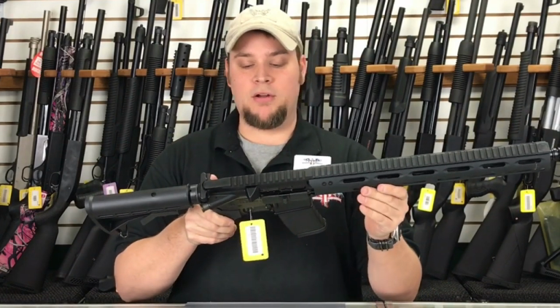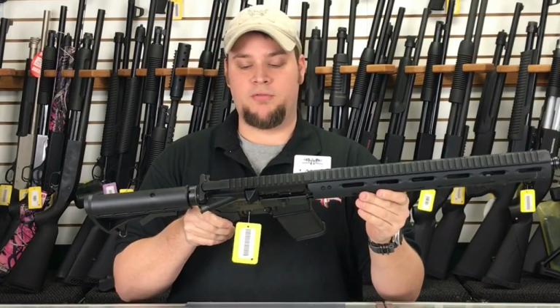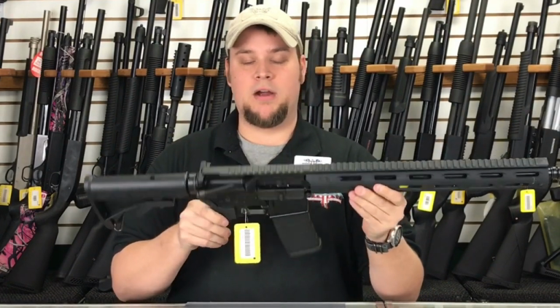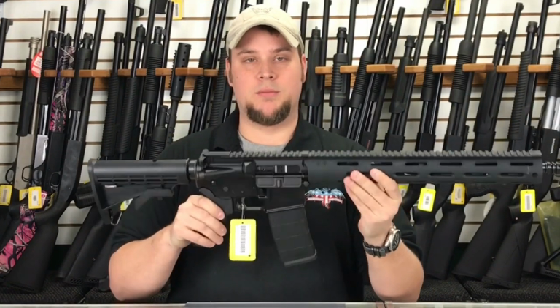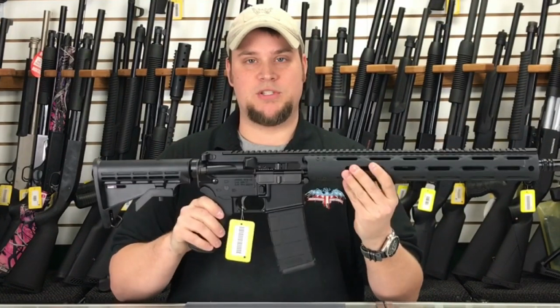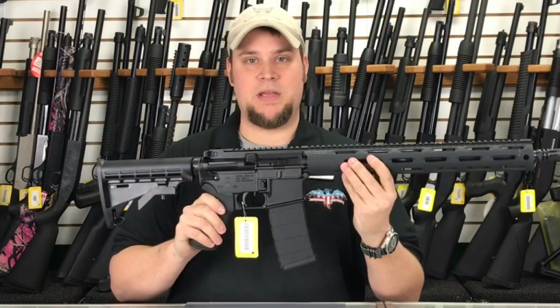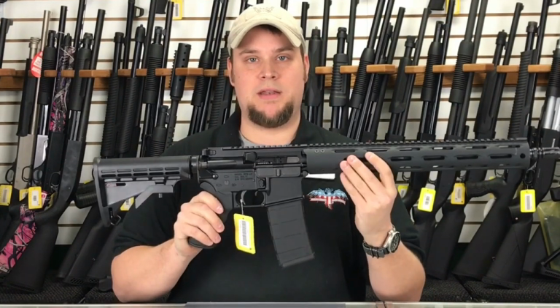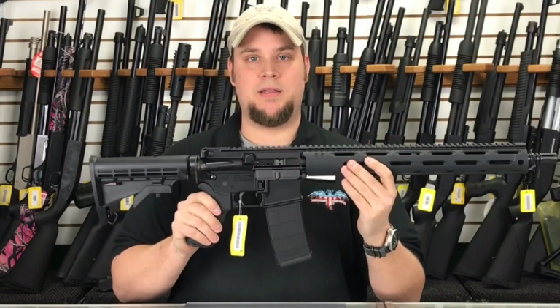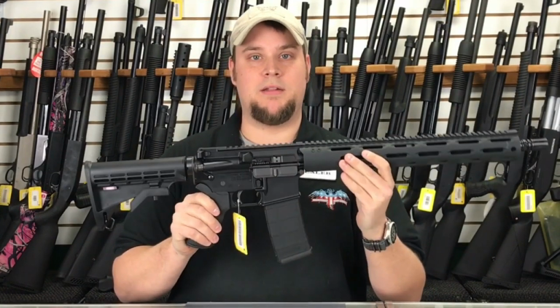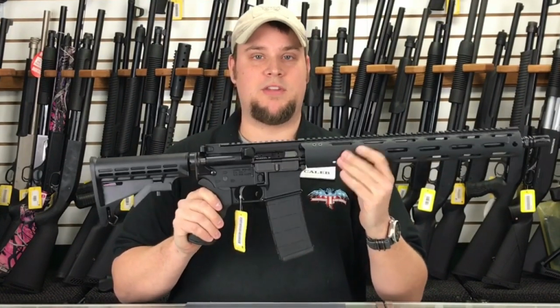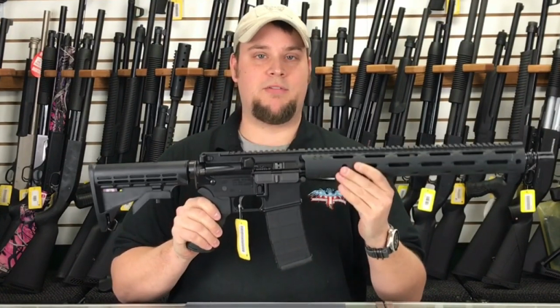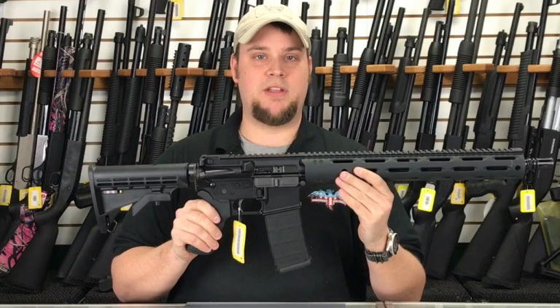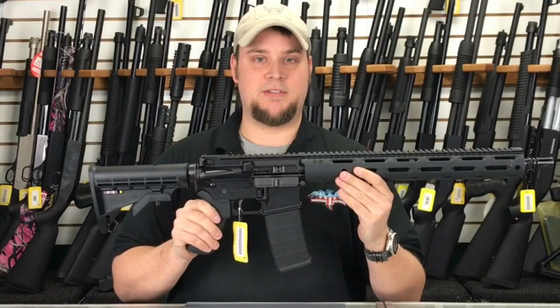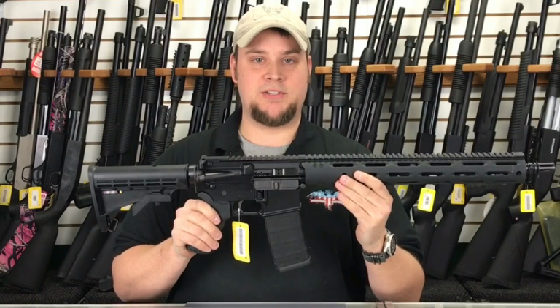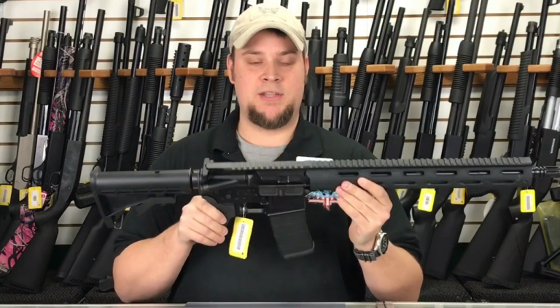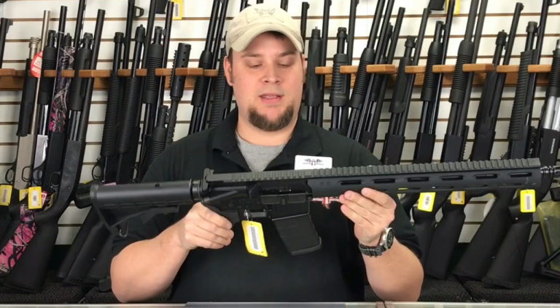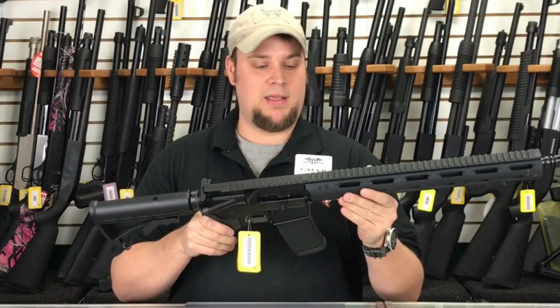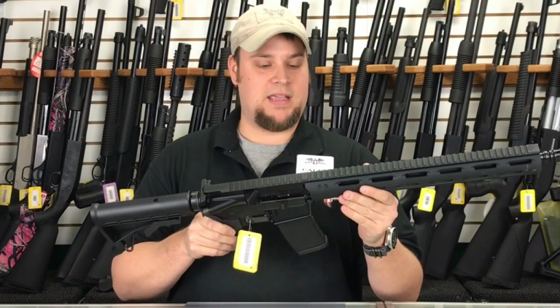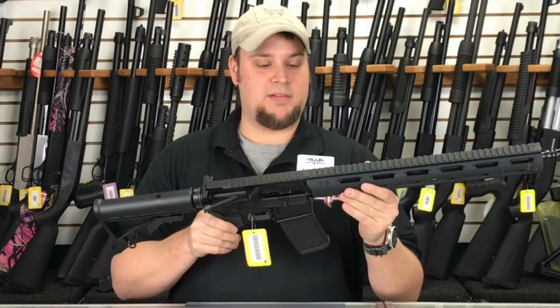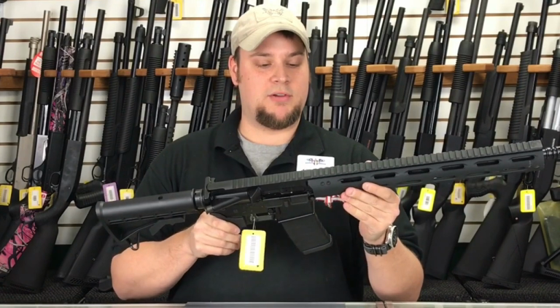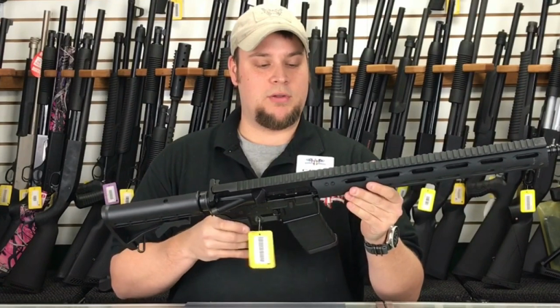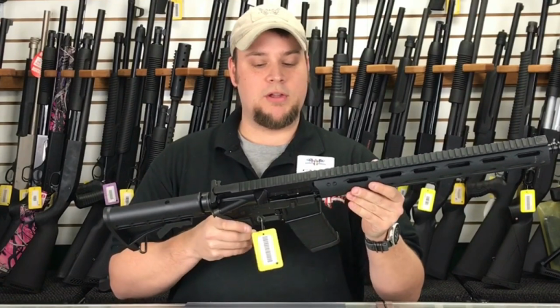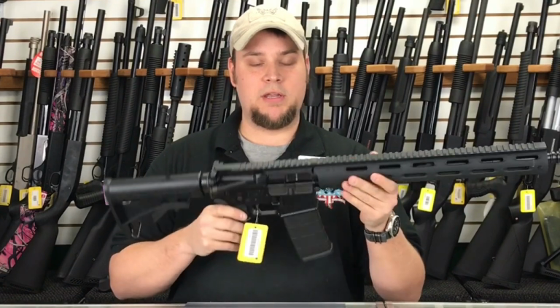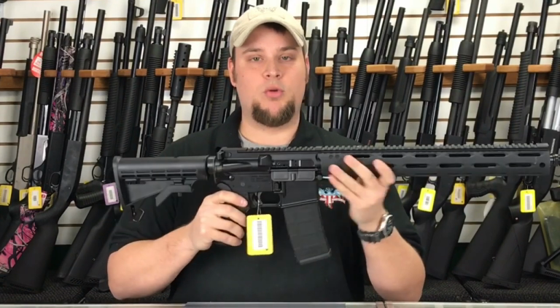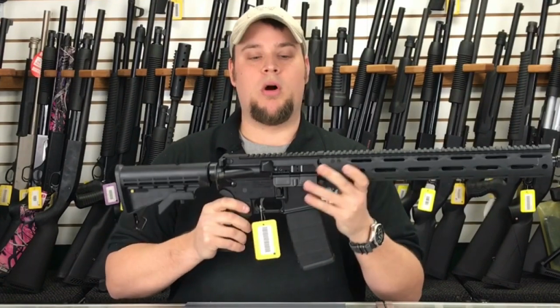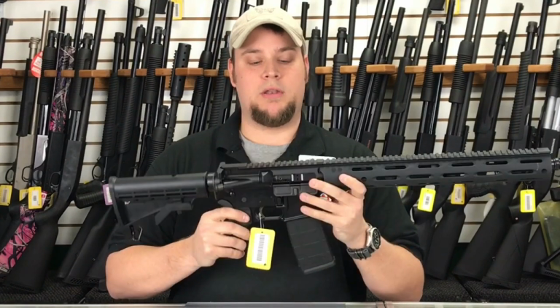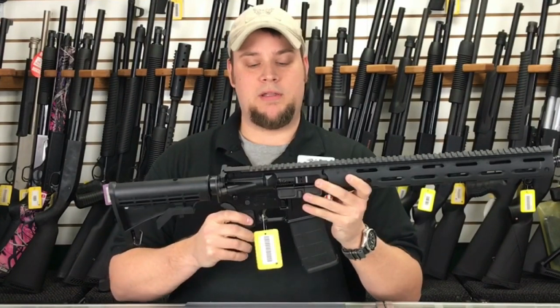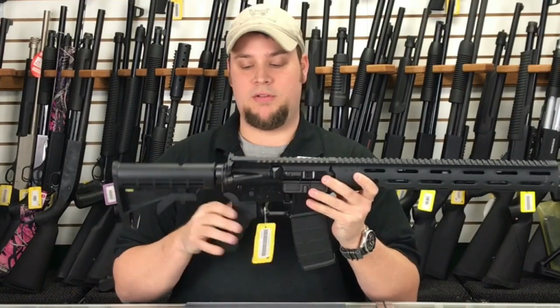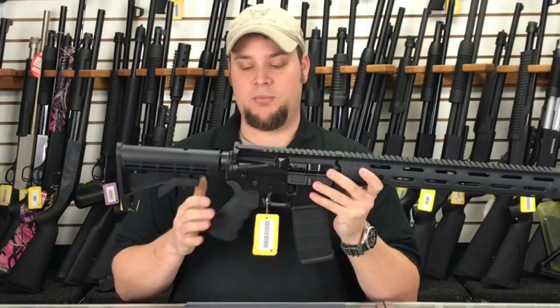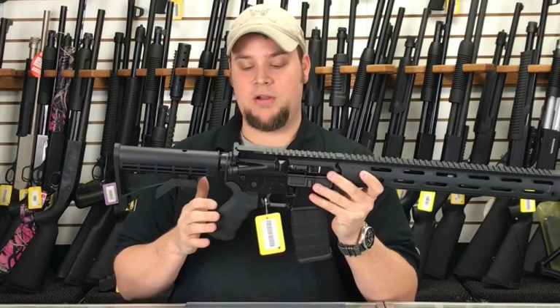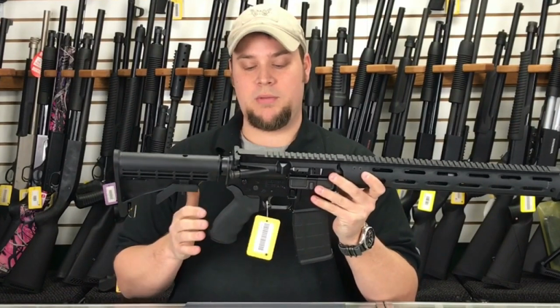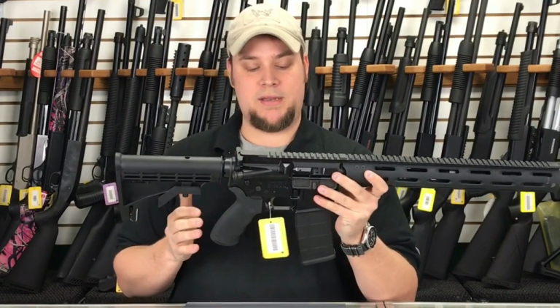Radical Firearms is made in Stafford, Texas, and so you know you're getting quality. It's American-made.